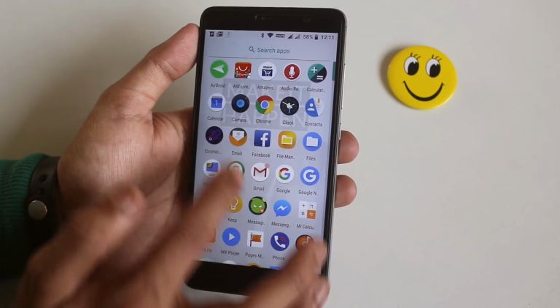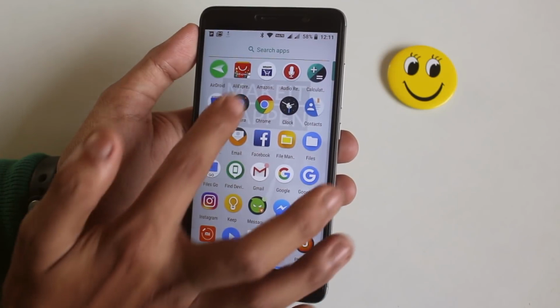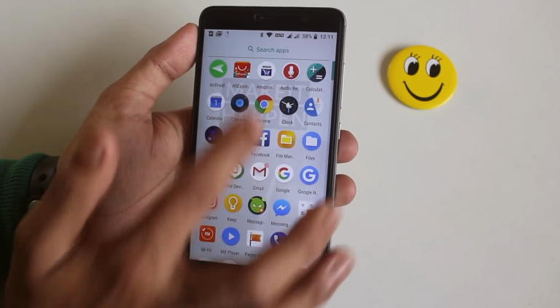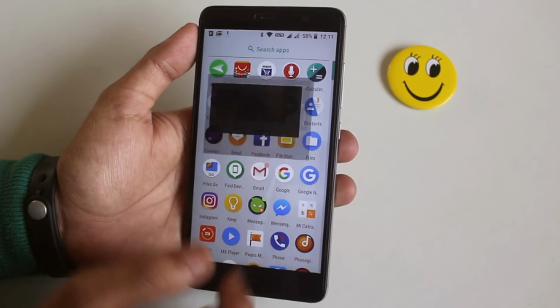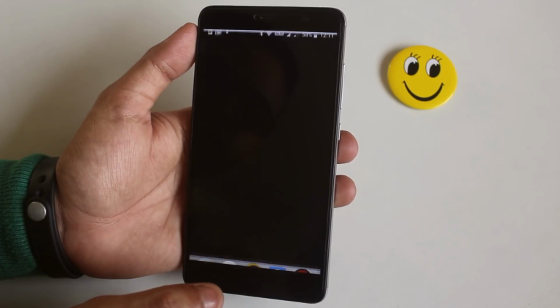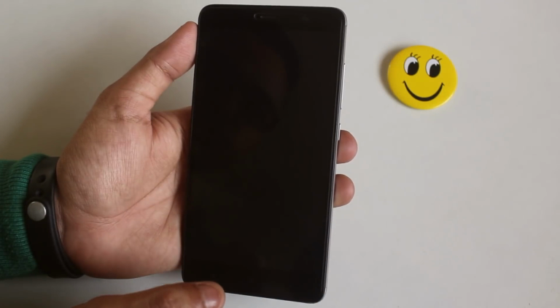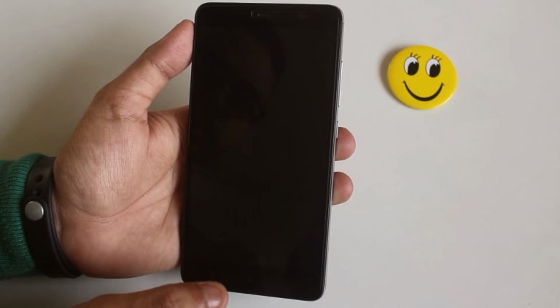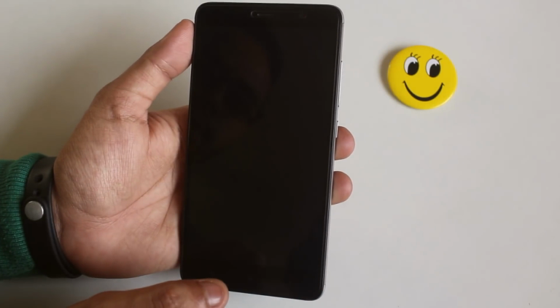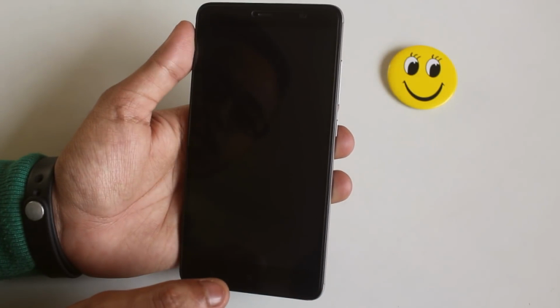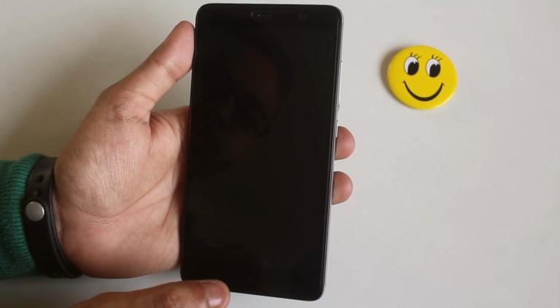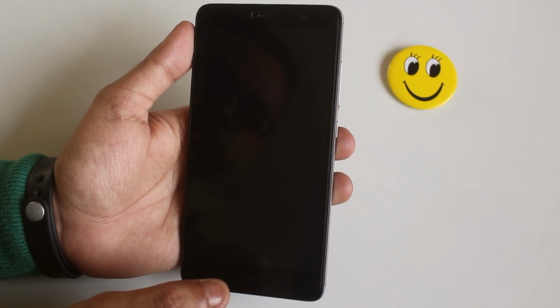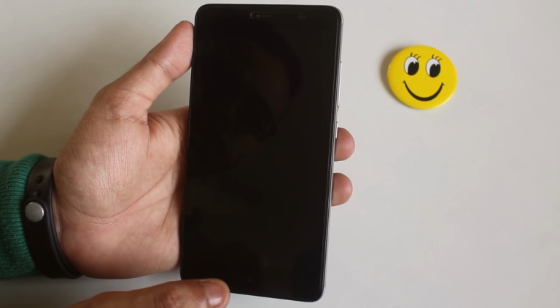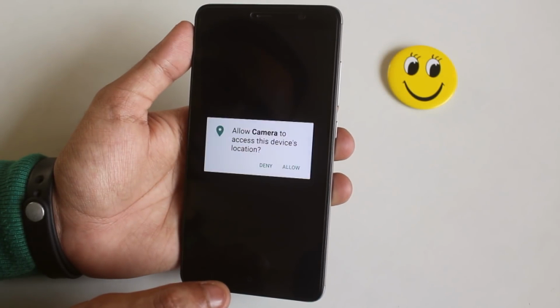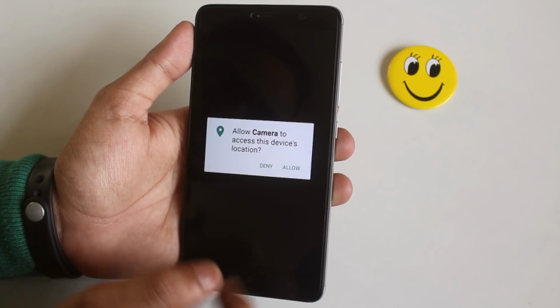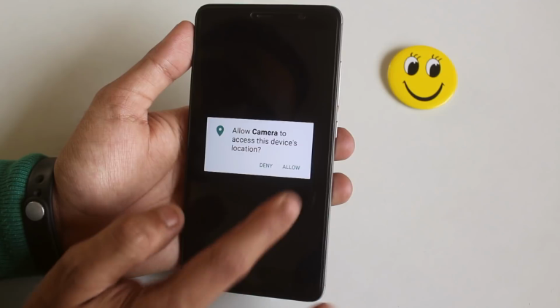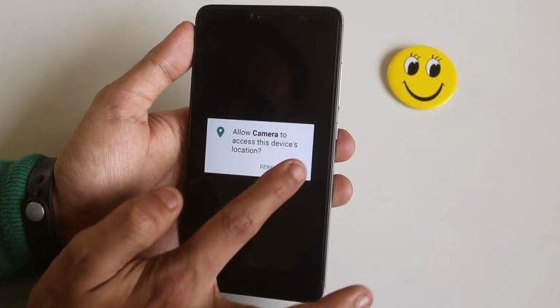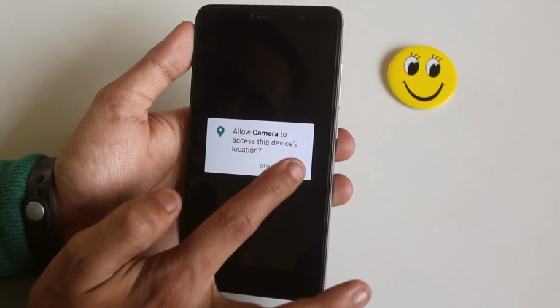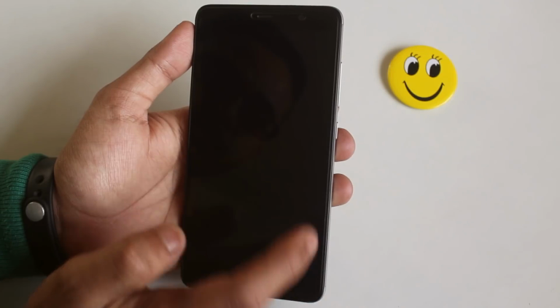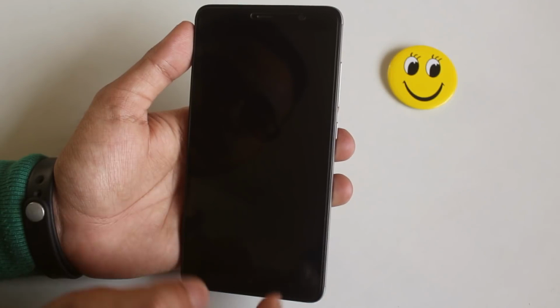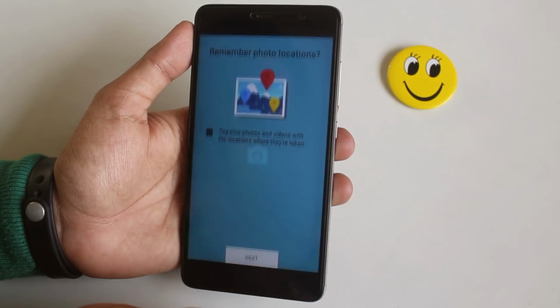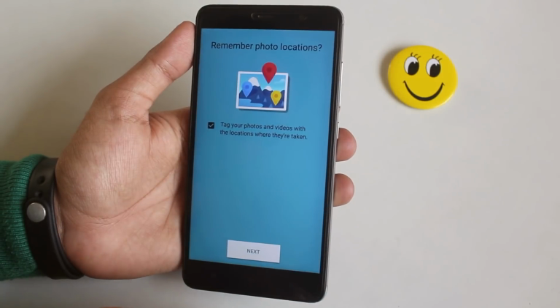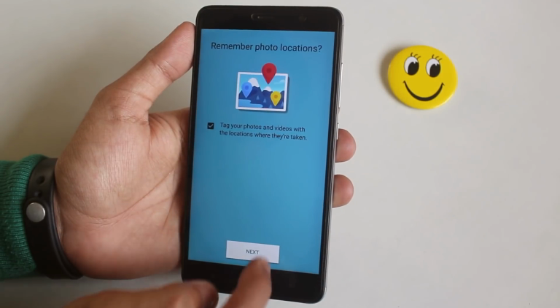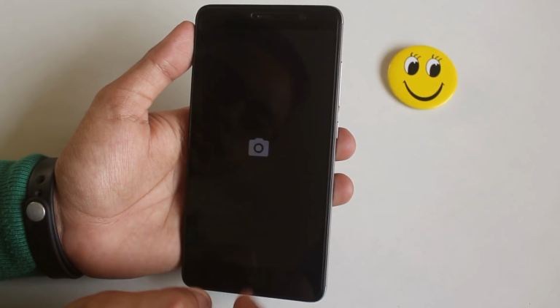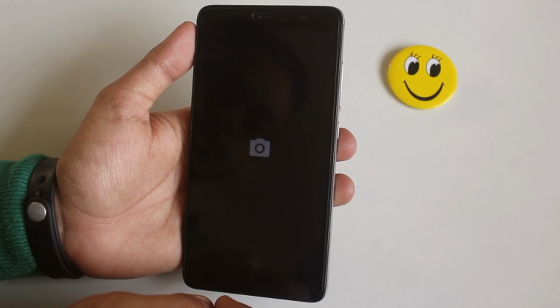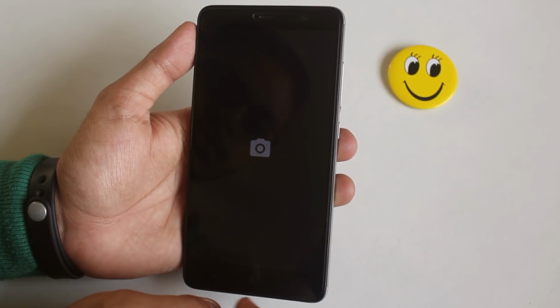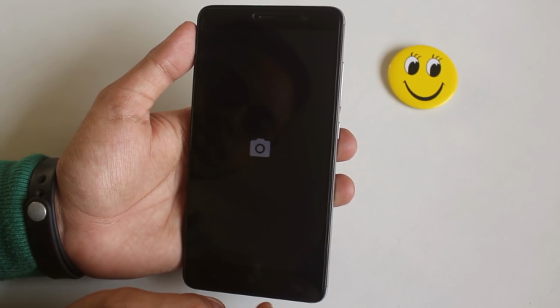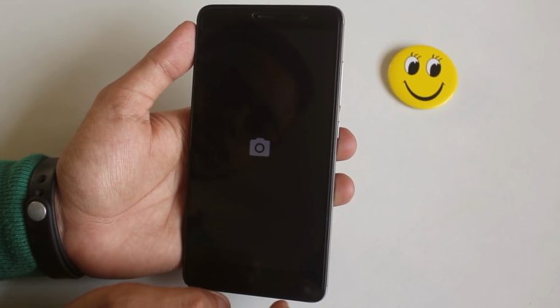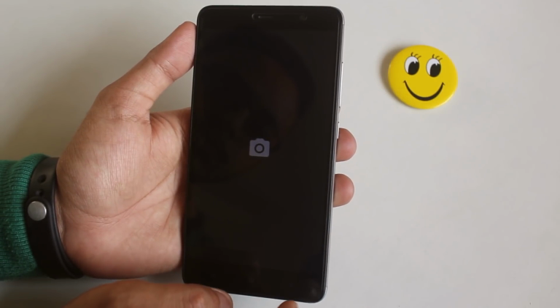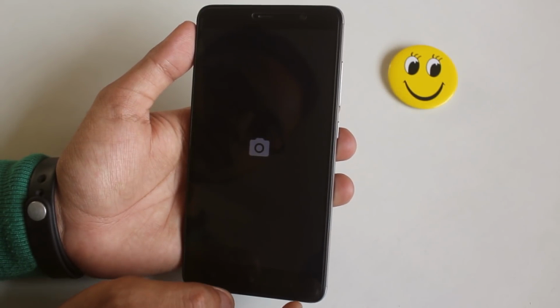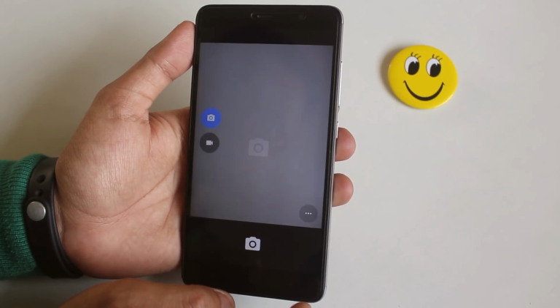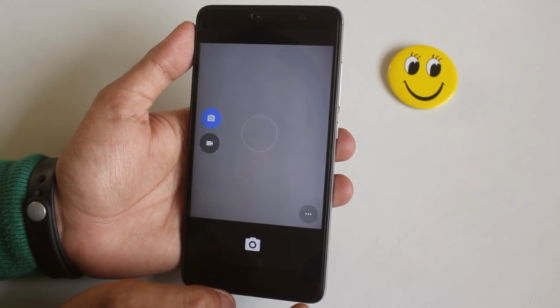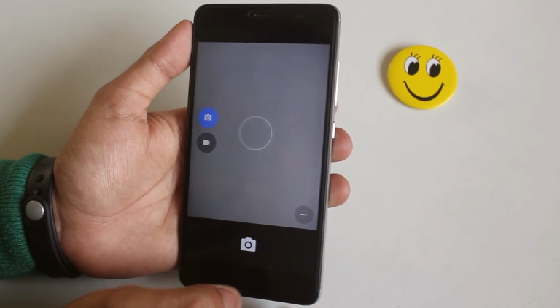Let me check if the camera is working fine. And yes, it's working fine for me.